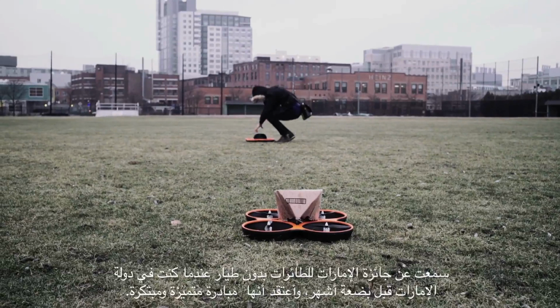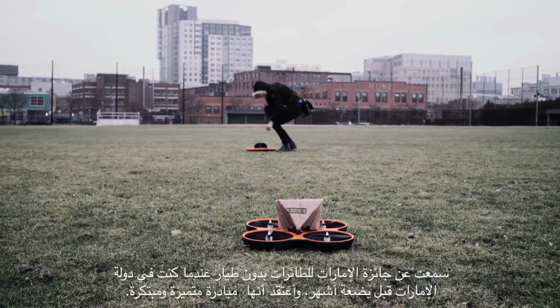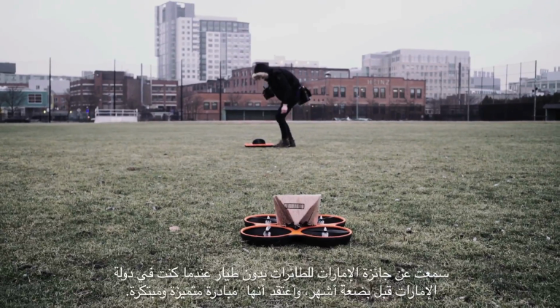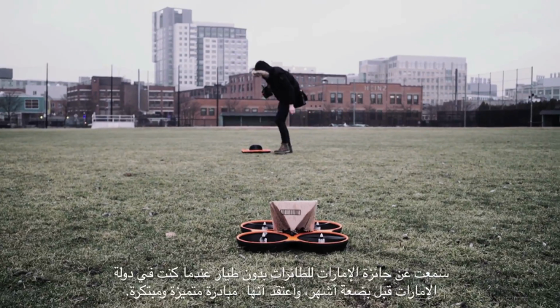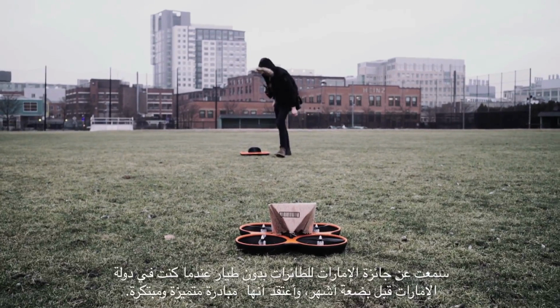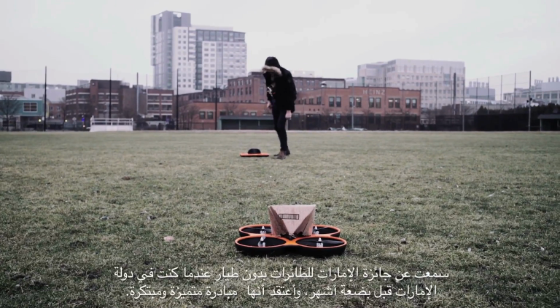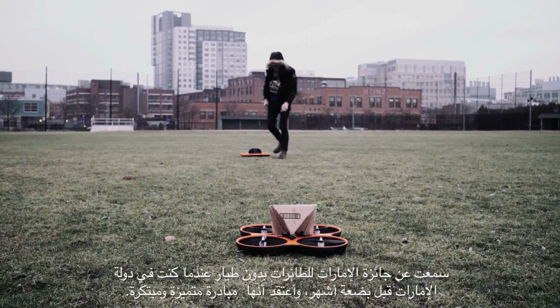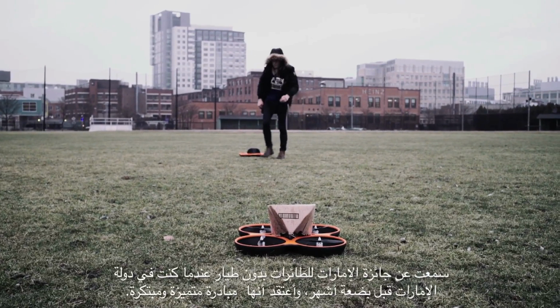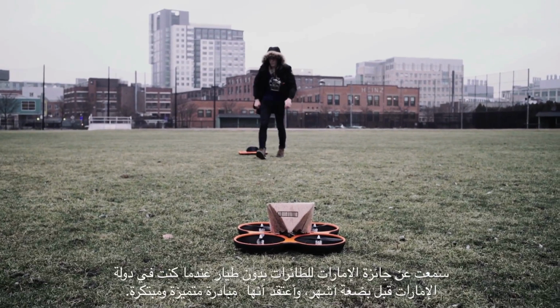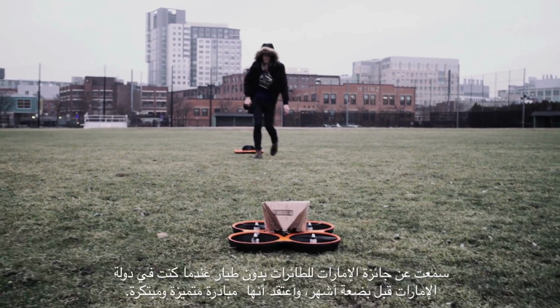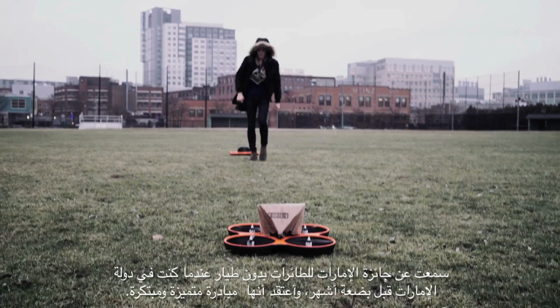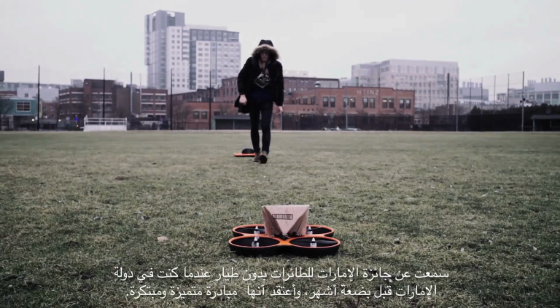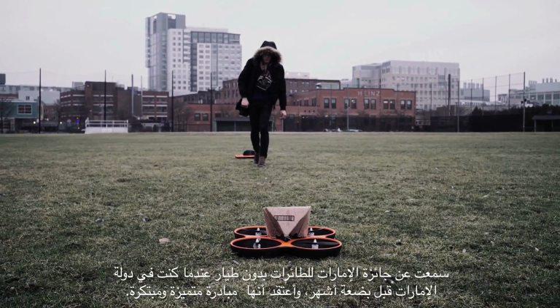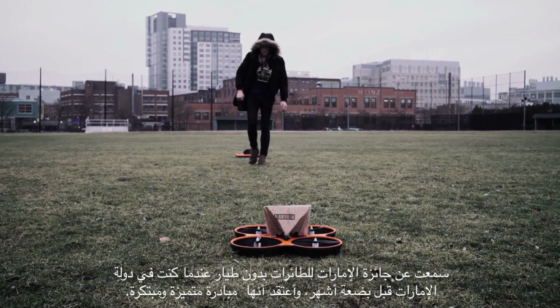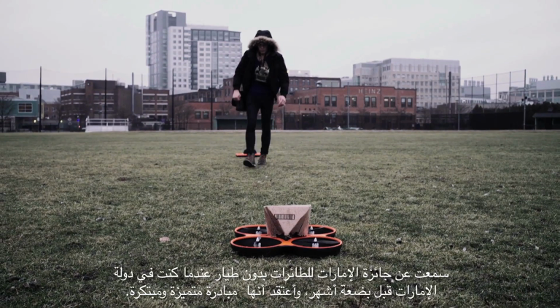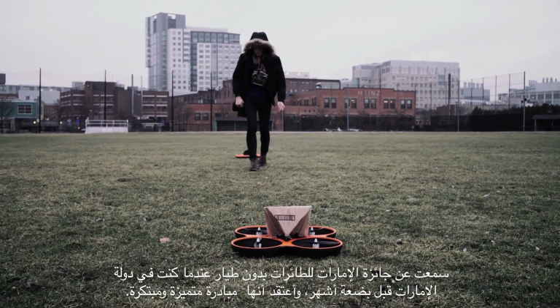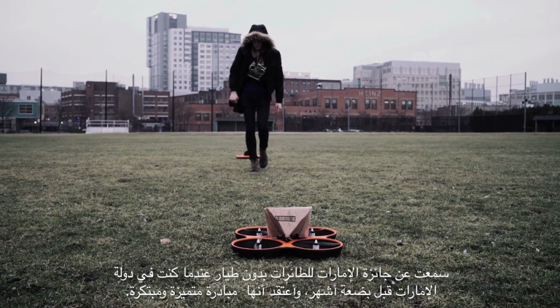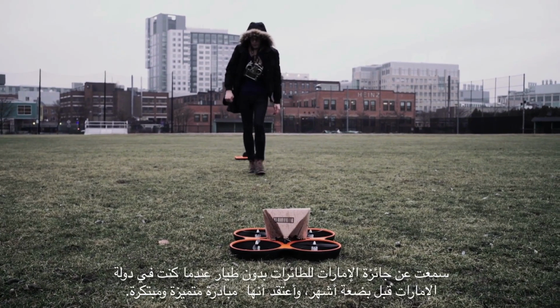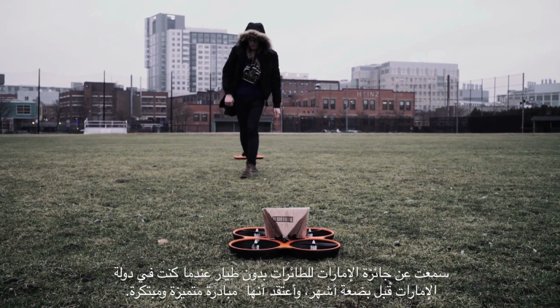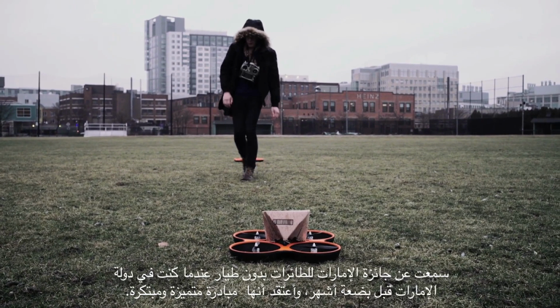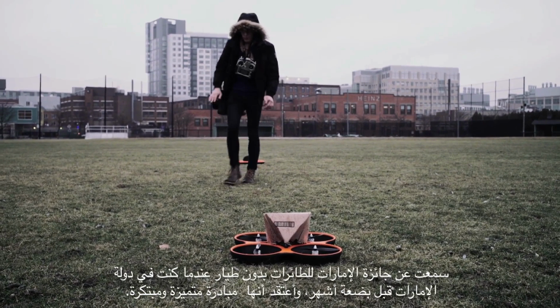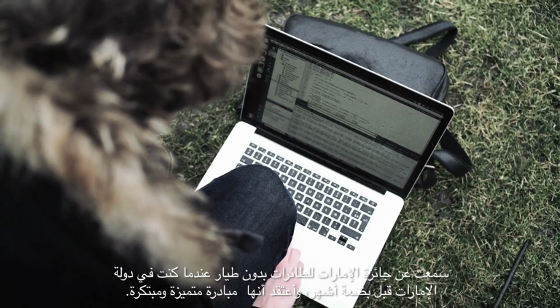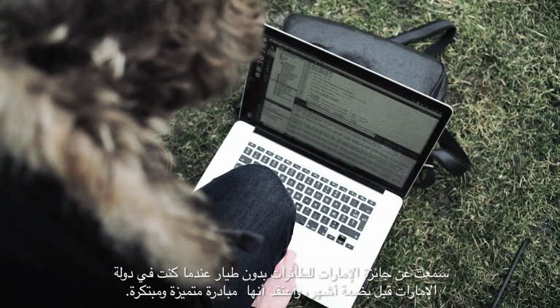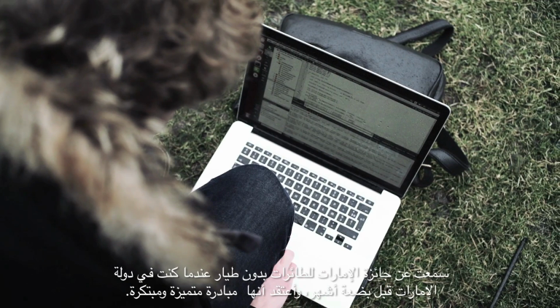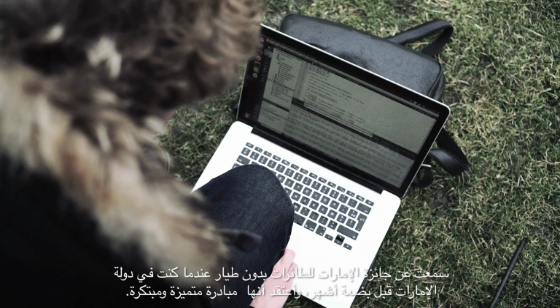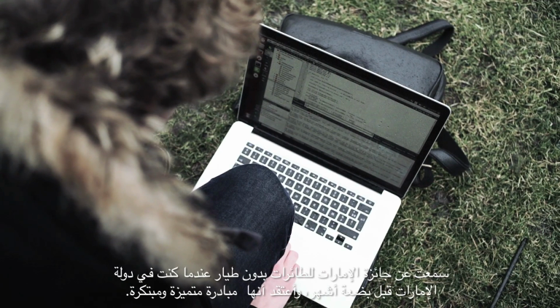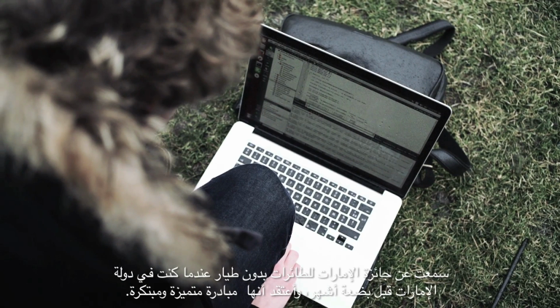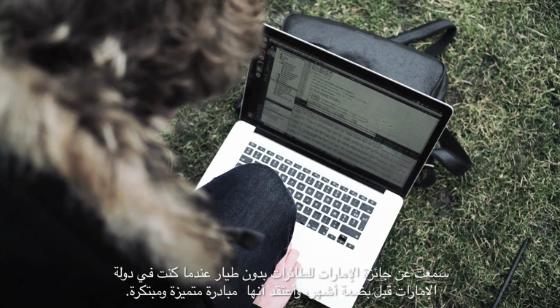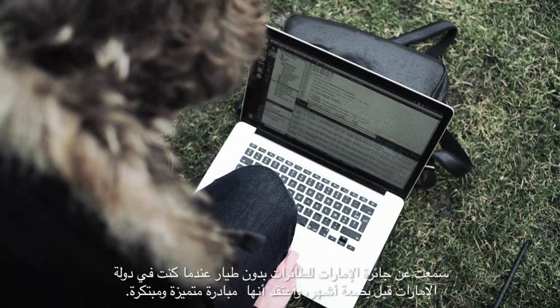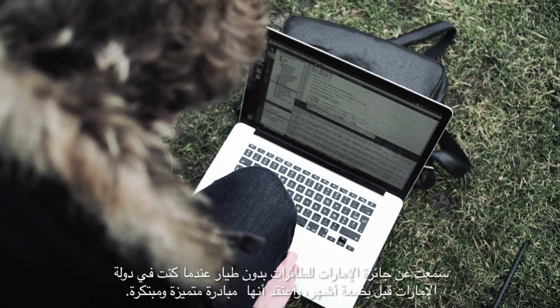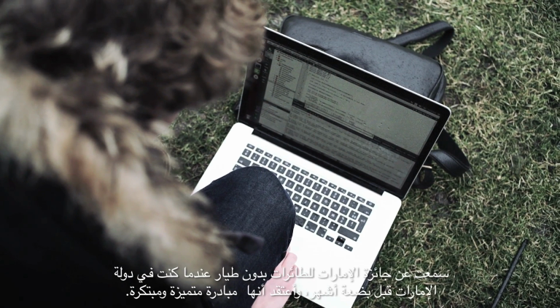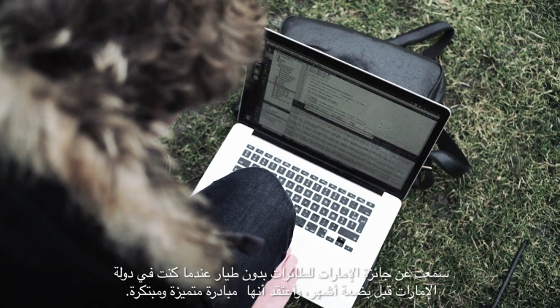I heard about the project while I was in Dubai just a few months ago, and I think it's a very interesting and important competition.